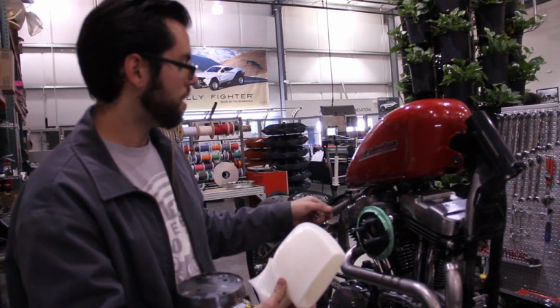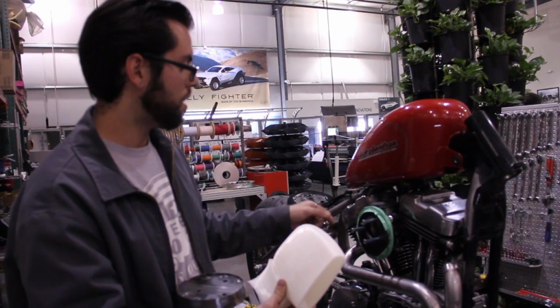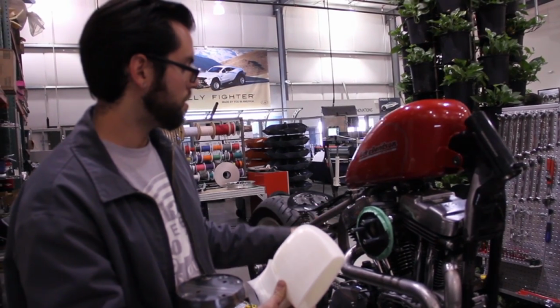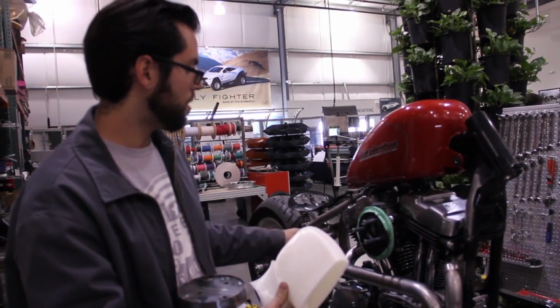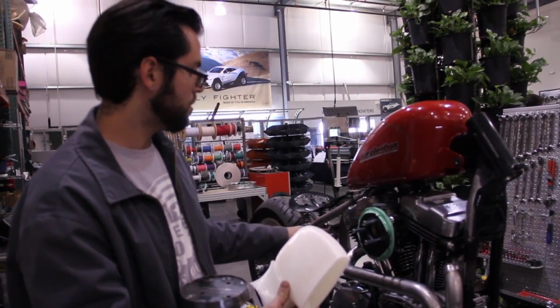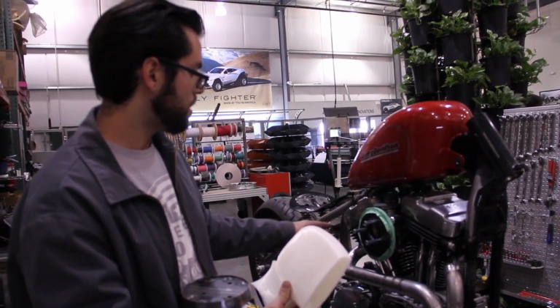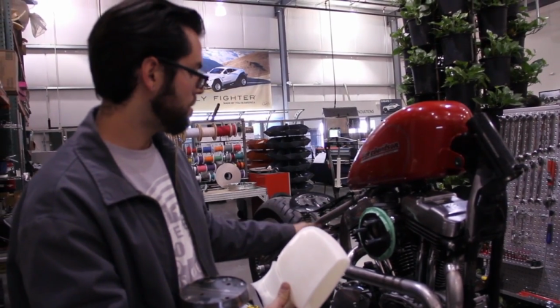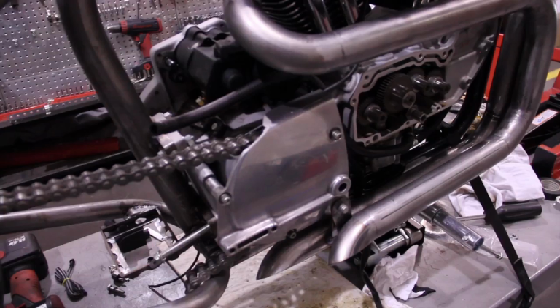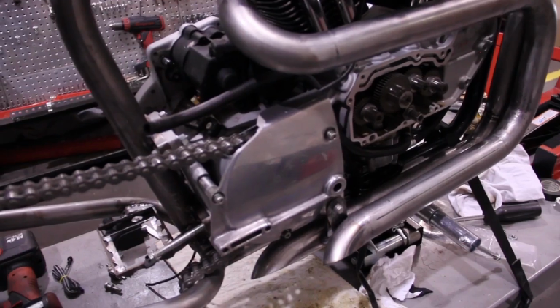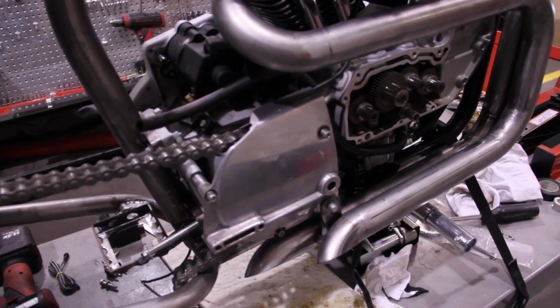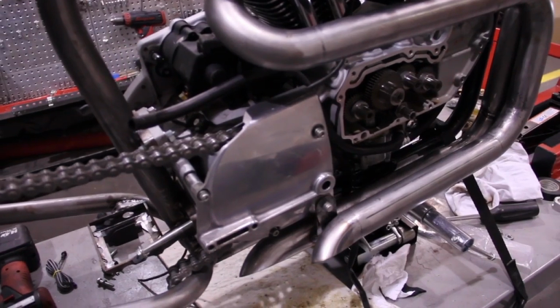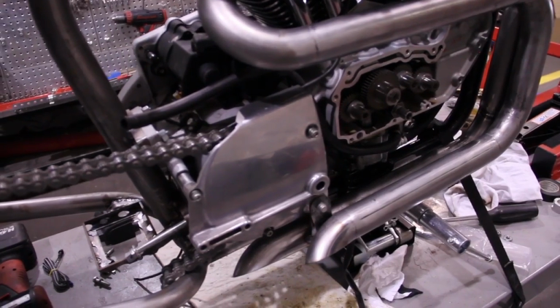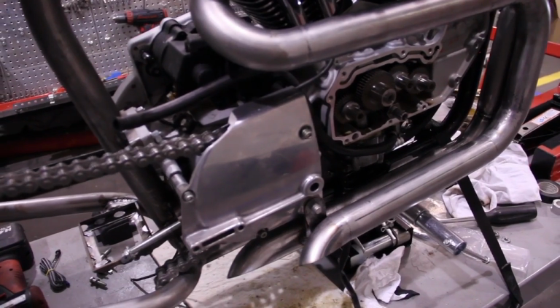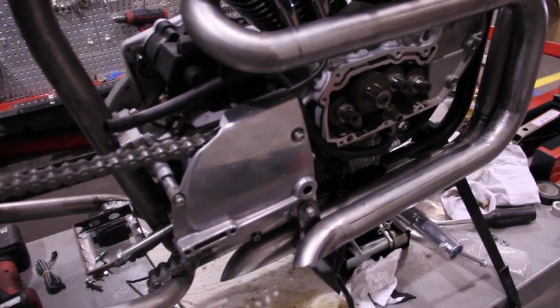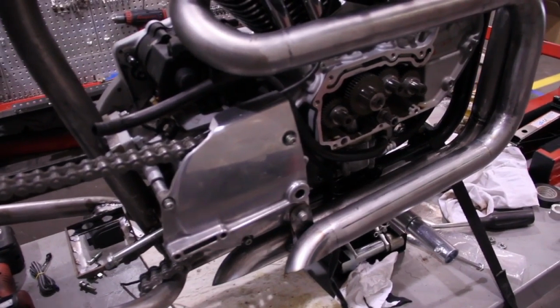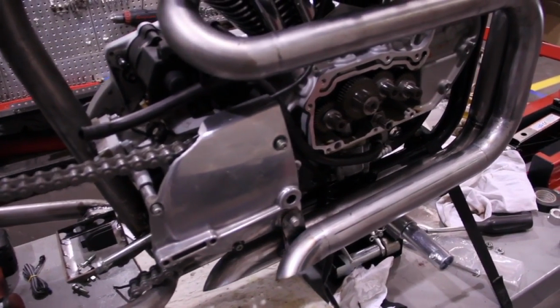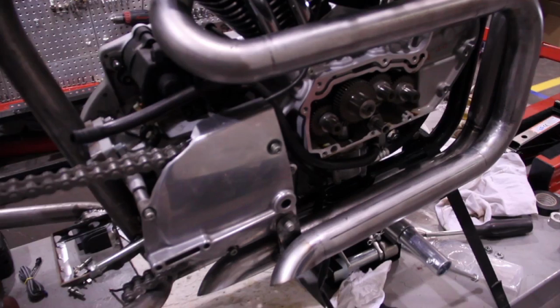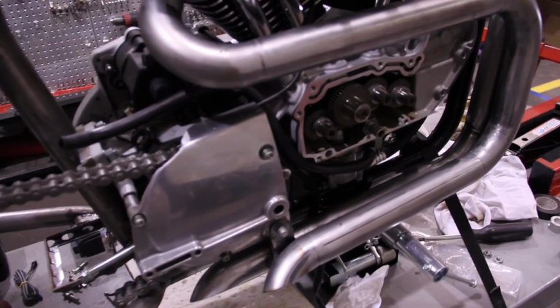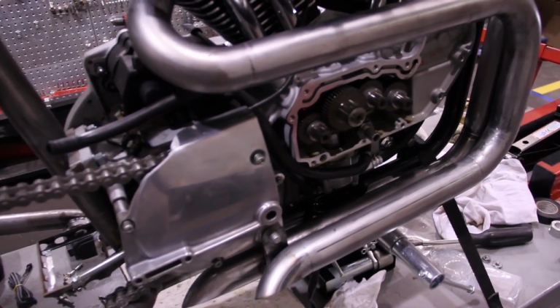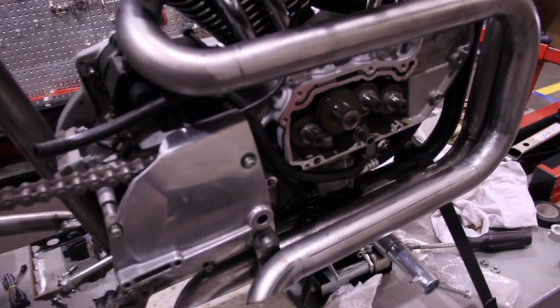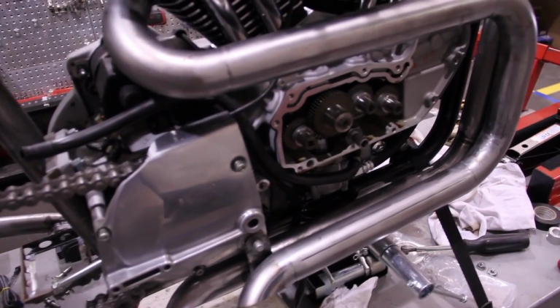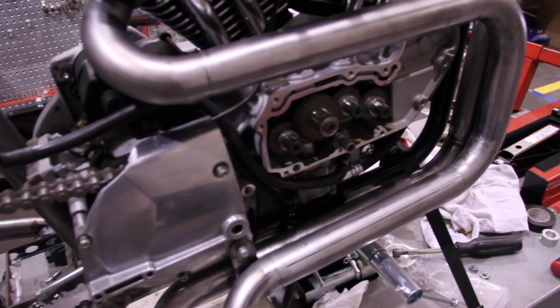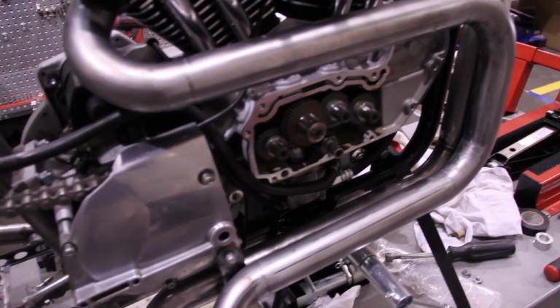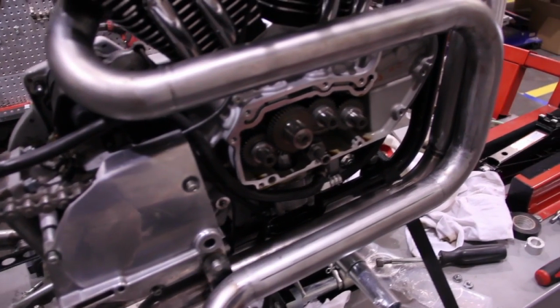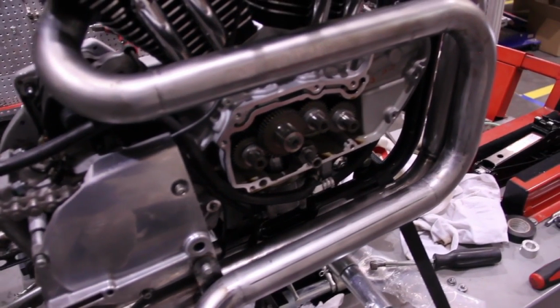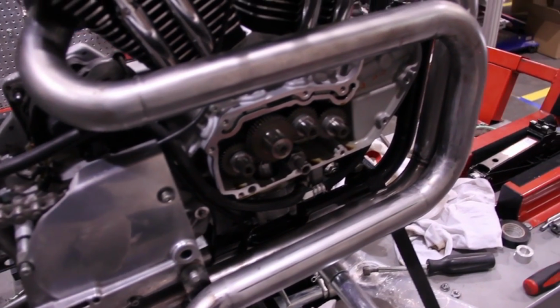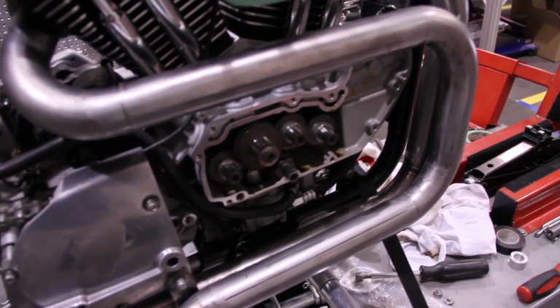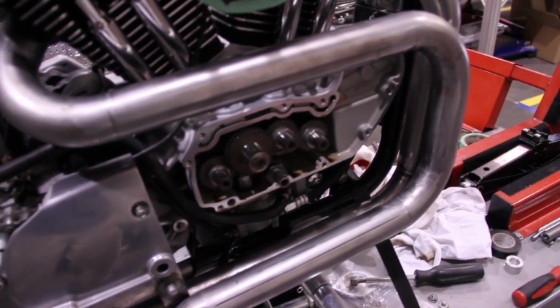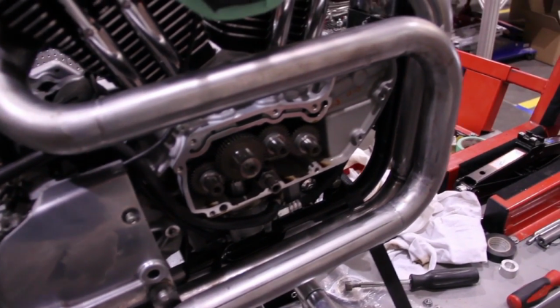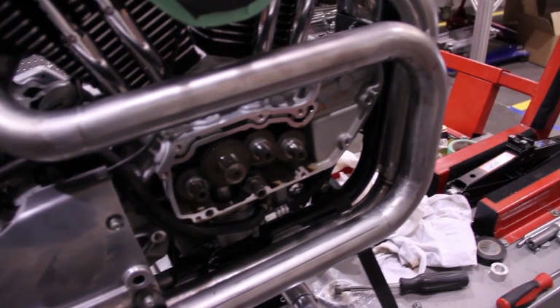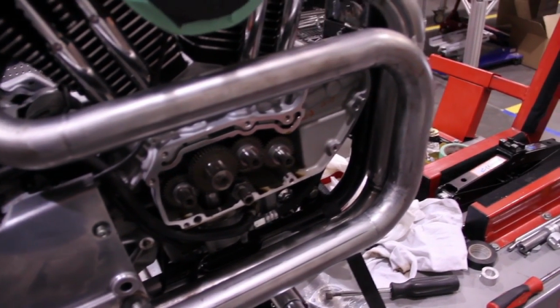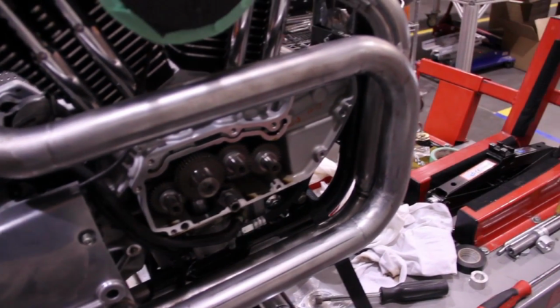You can also see we've got our first set of exhaust pipes out of the jigs that we had made earlier. Production is starting to gear up.